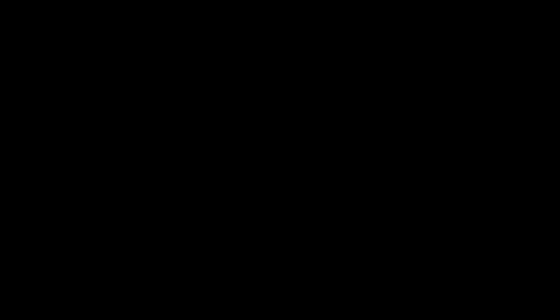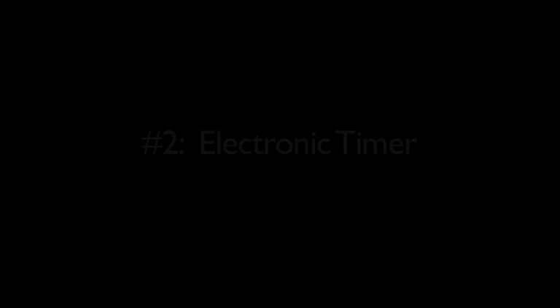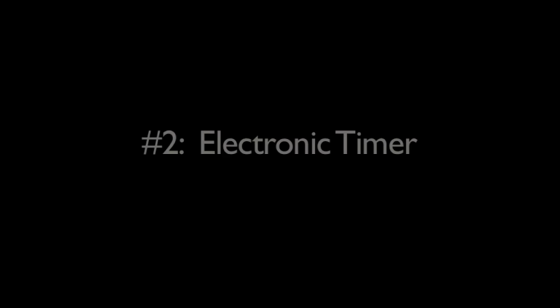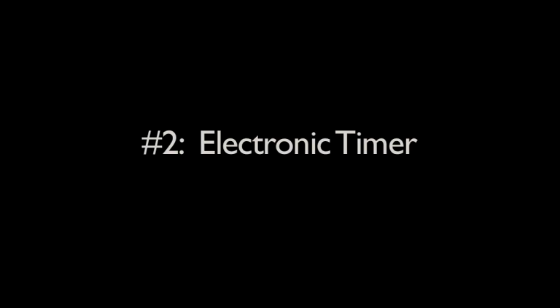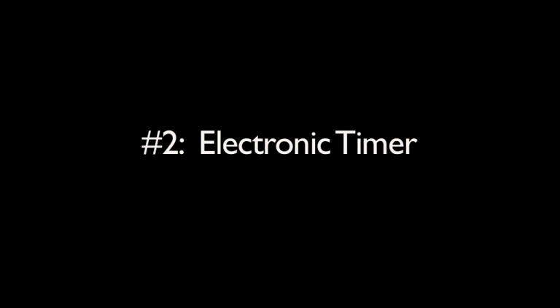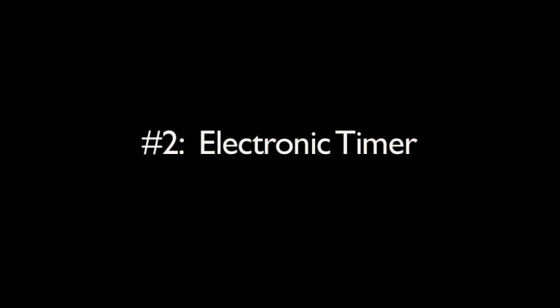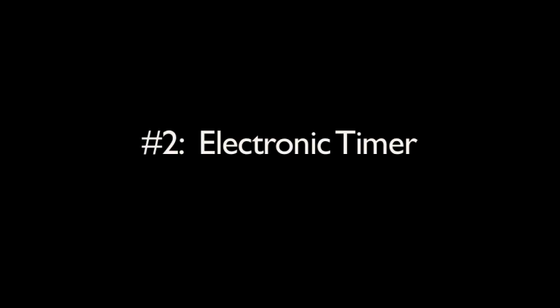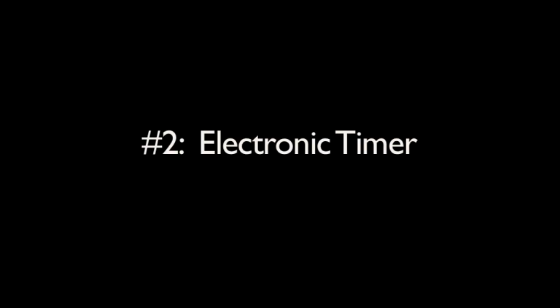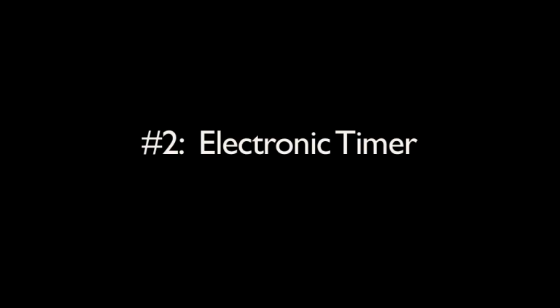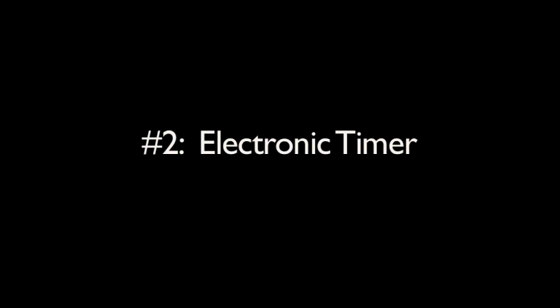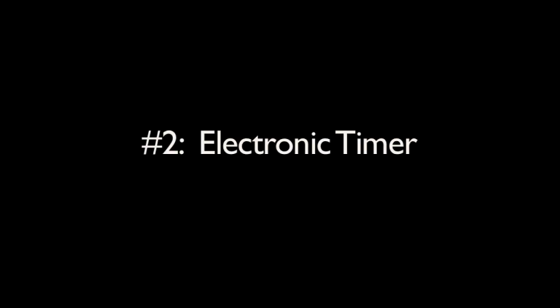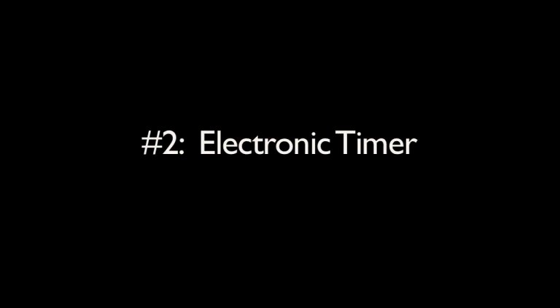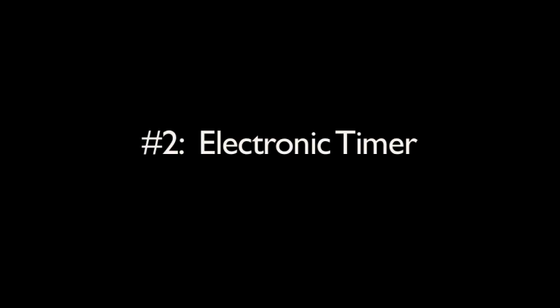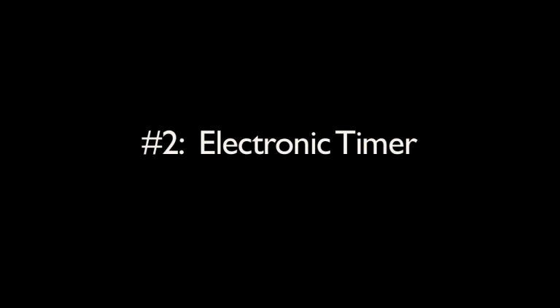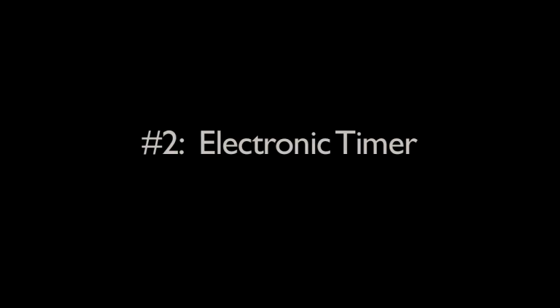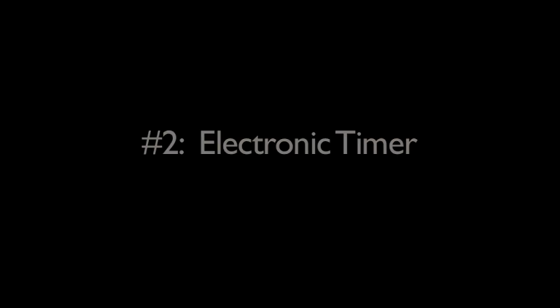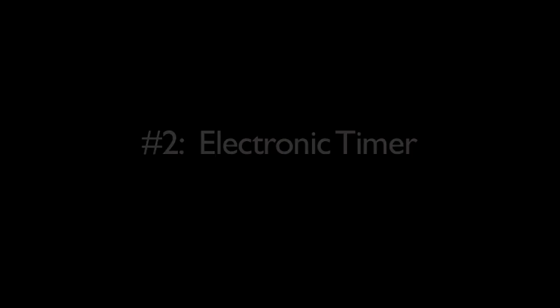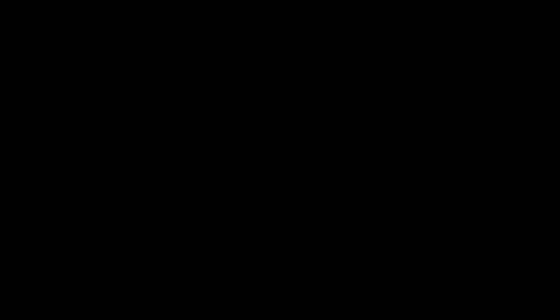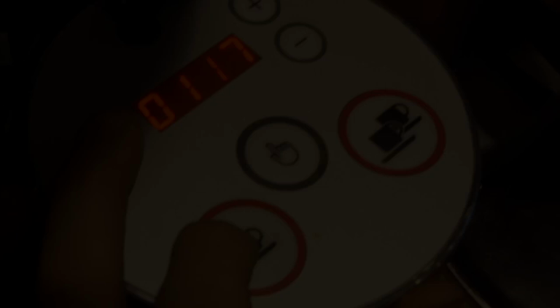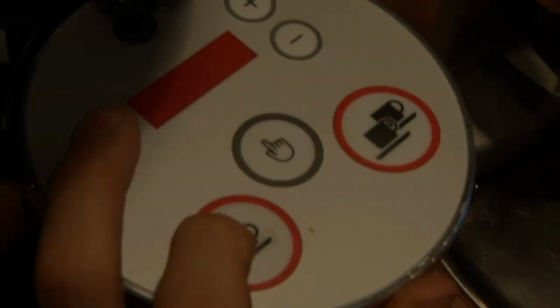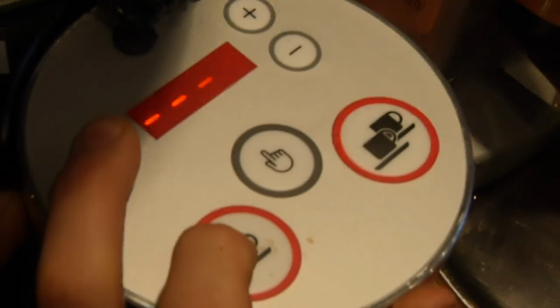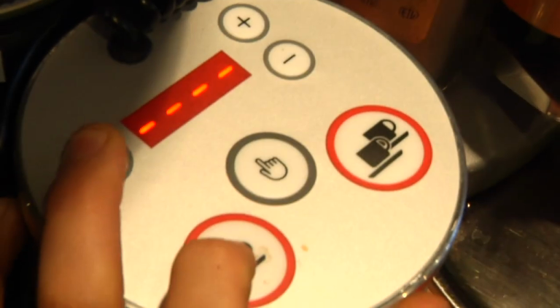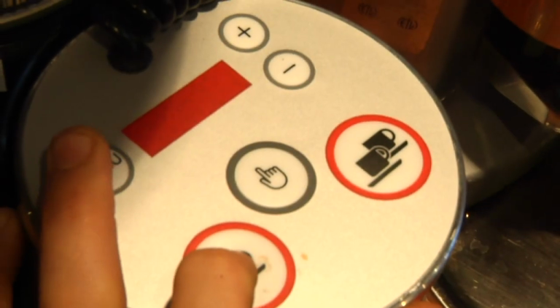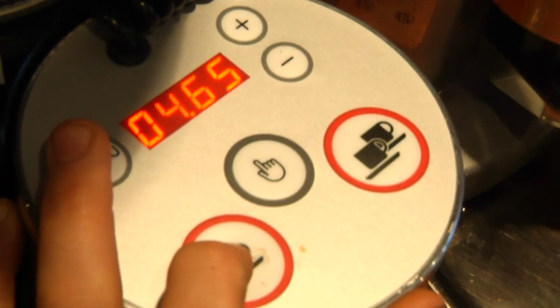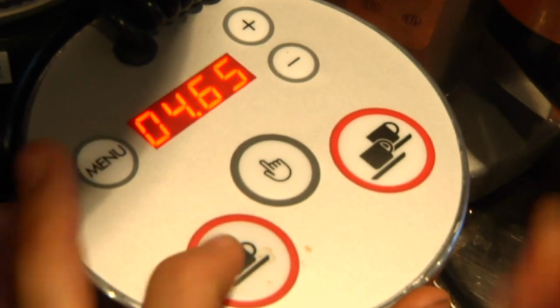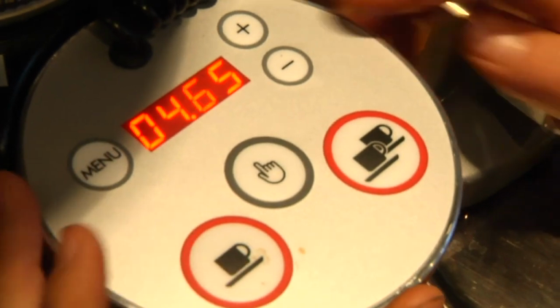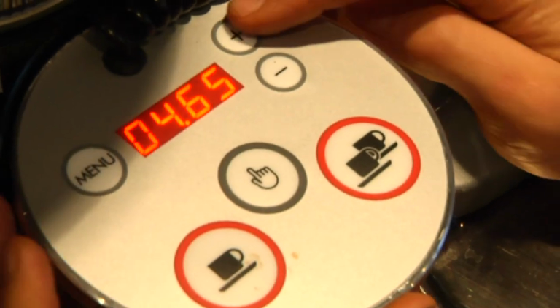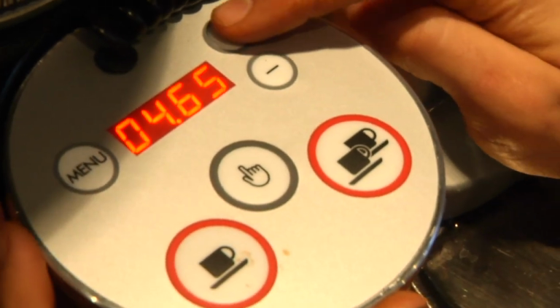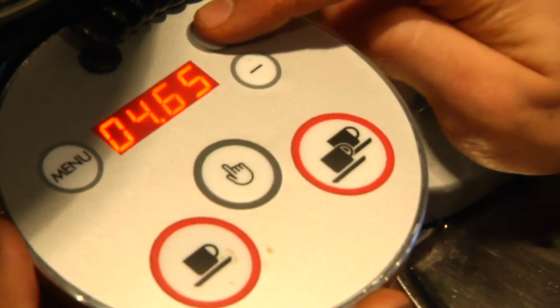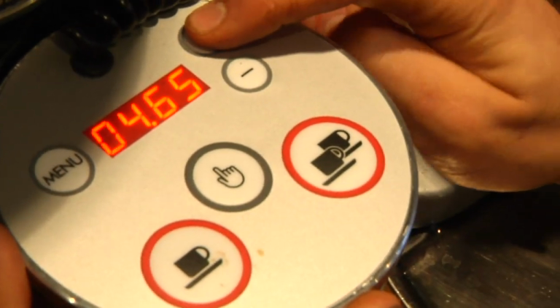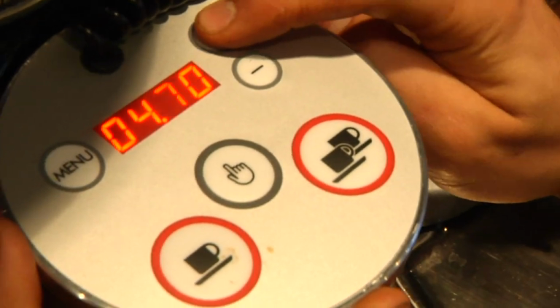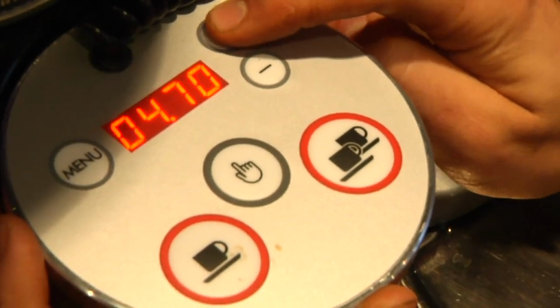Secondly, the dose is controlled by an electronic timer repeatable to five one-hundredths of a second.